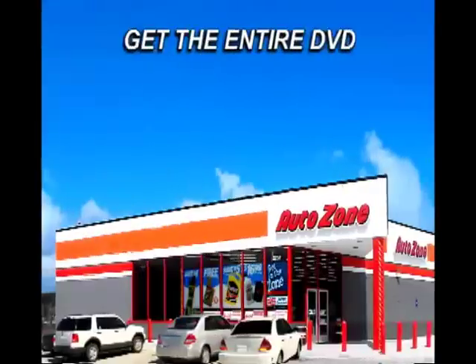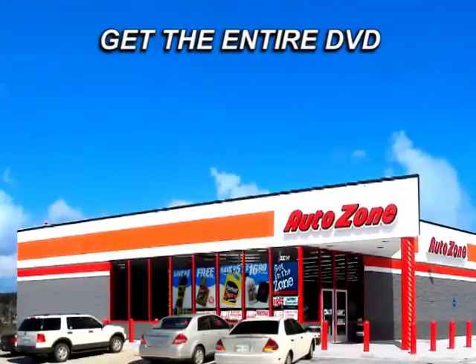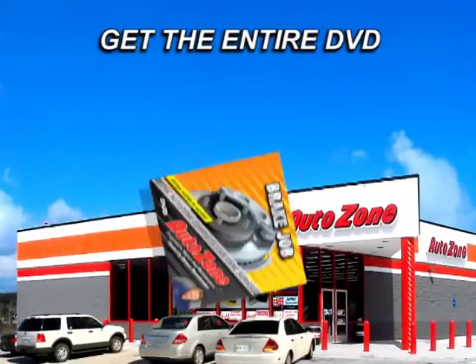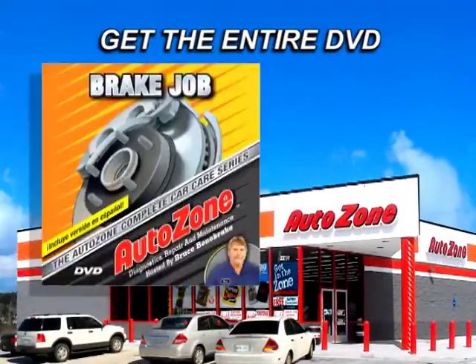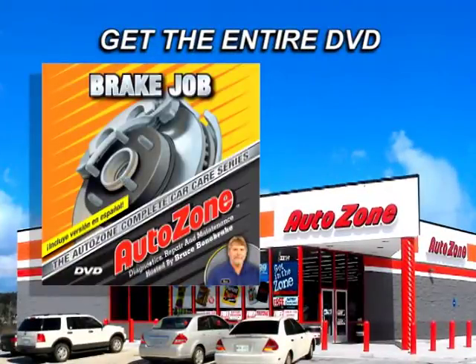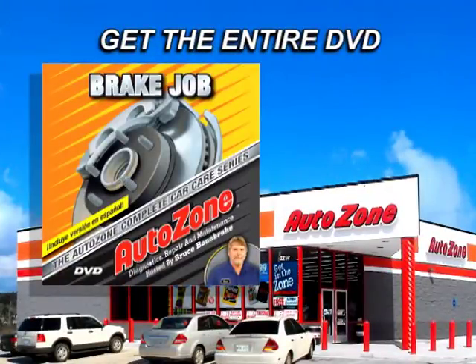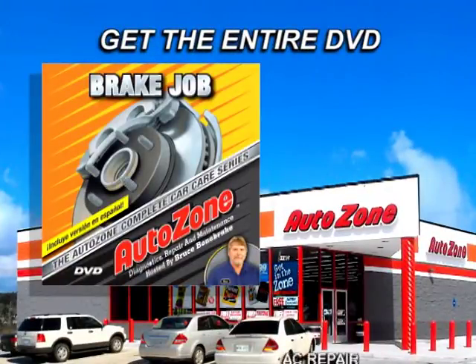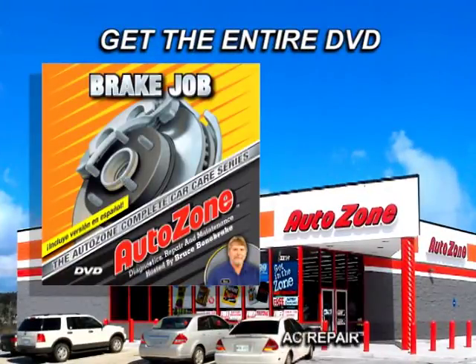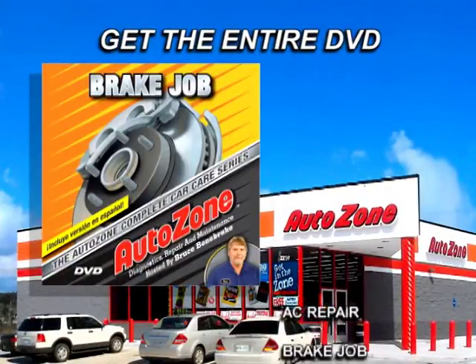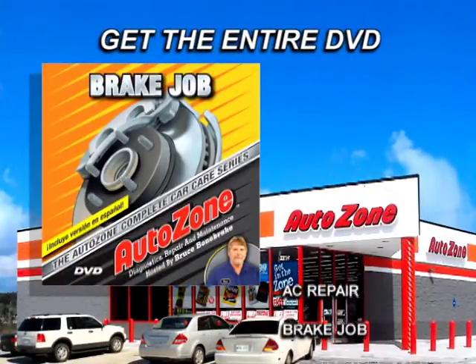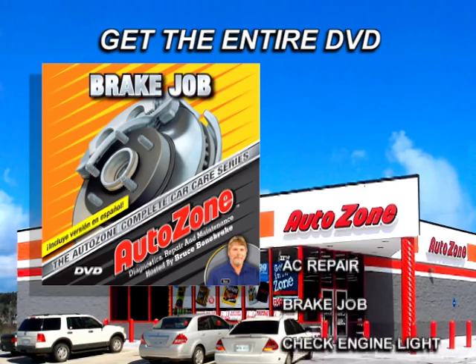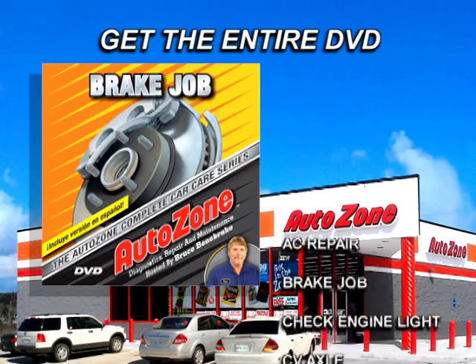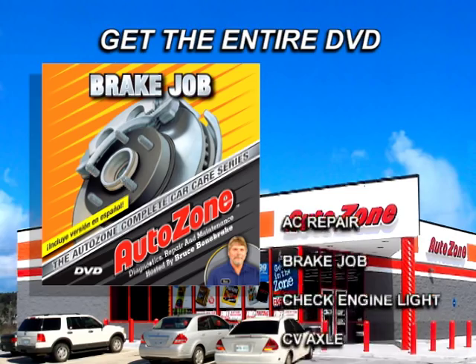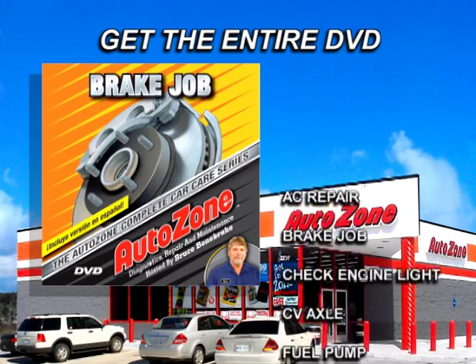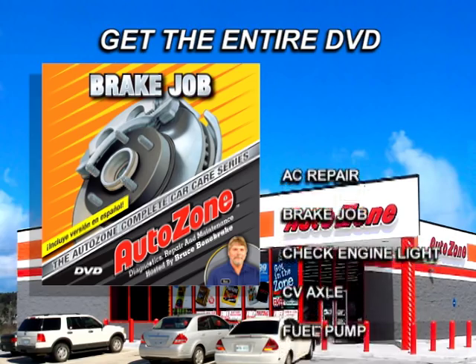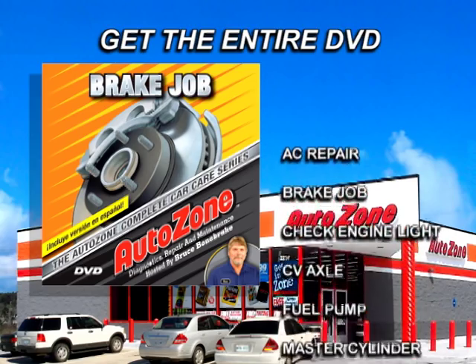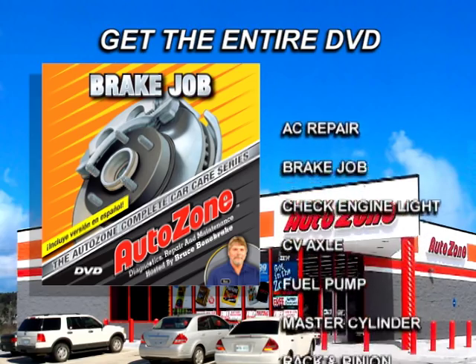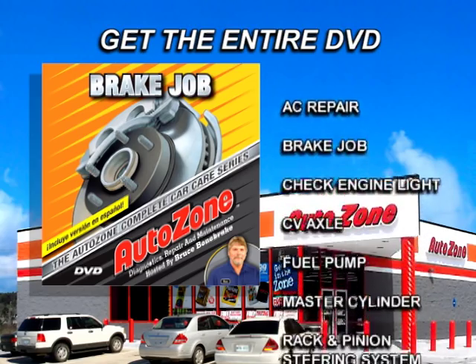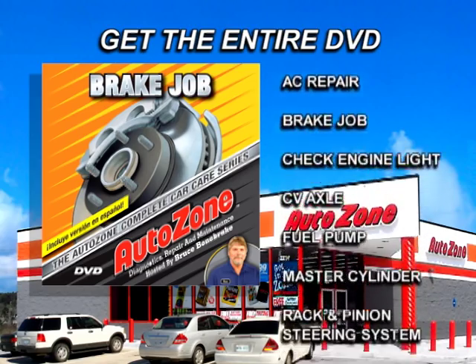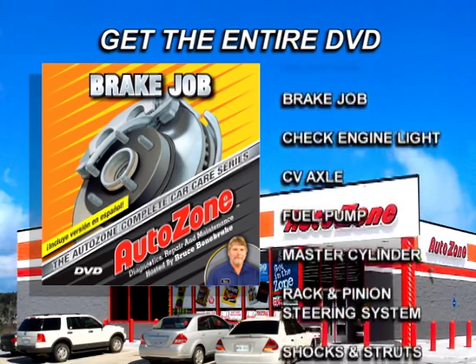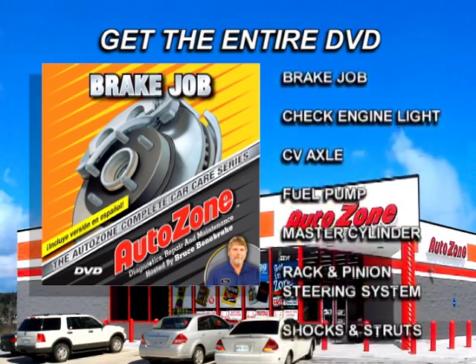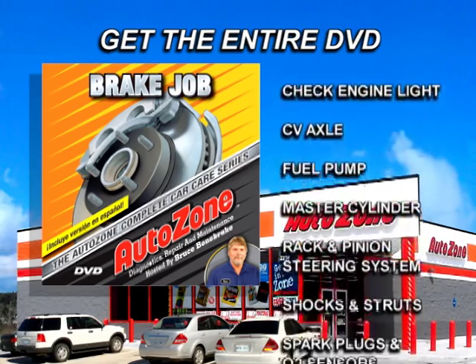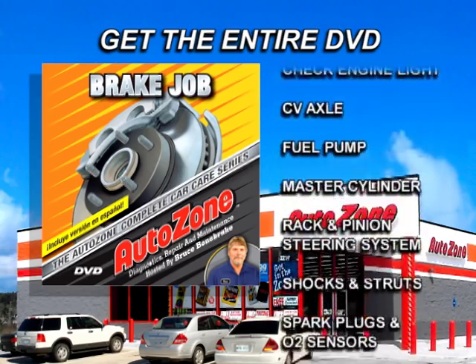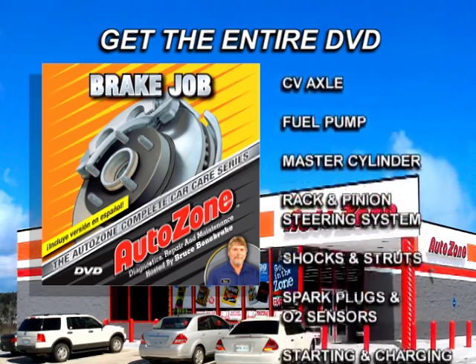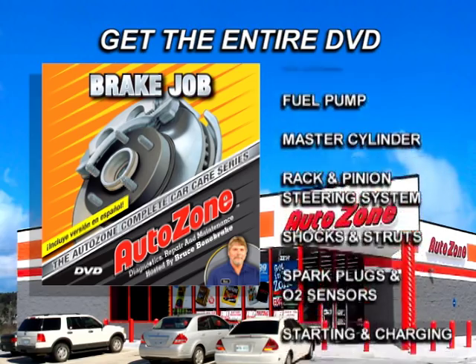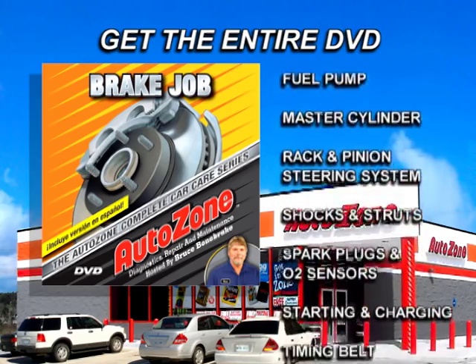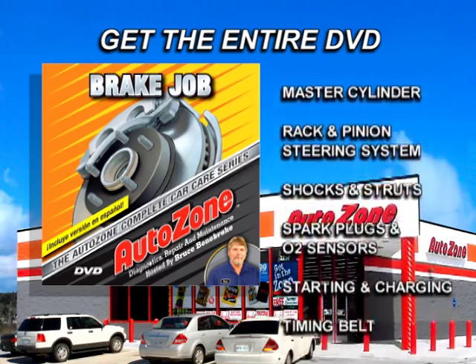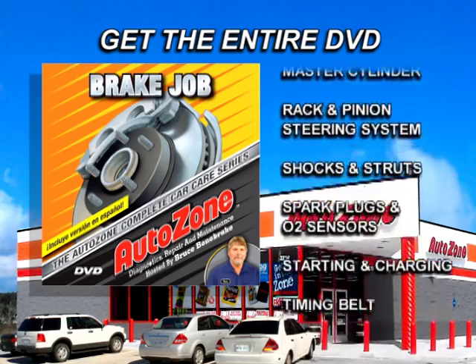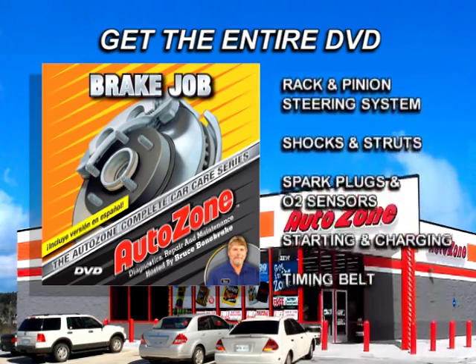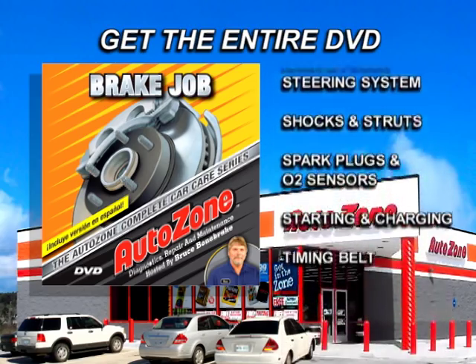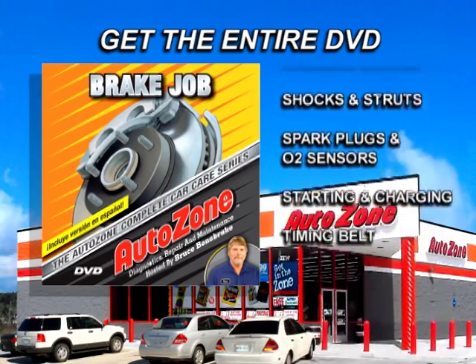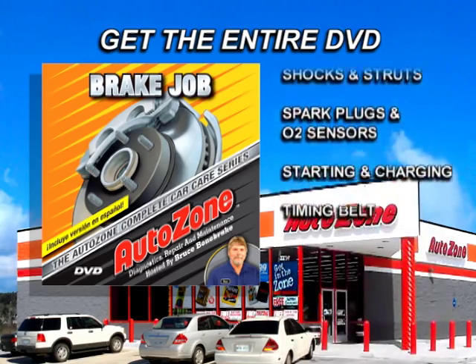Get the entire DVD for this repair and all other procedures covered in the Complete Car Care series at your local AutoZone store.